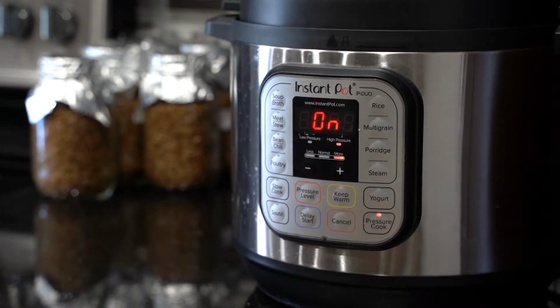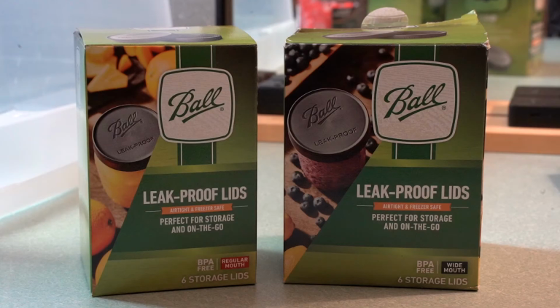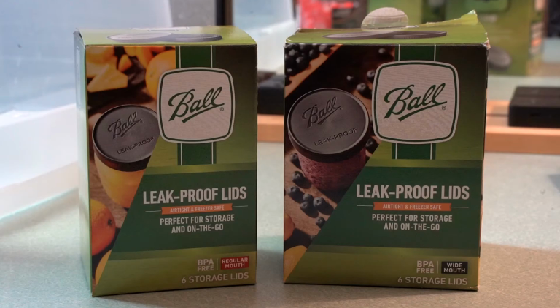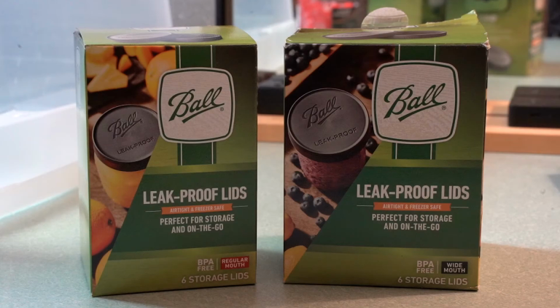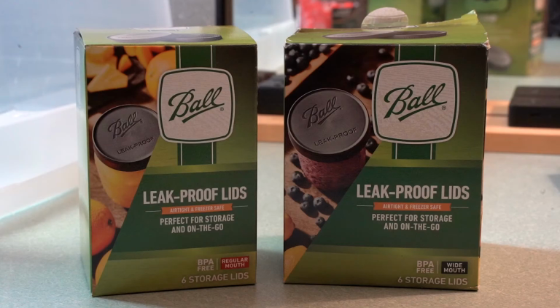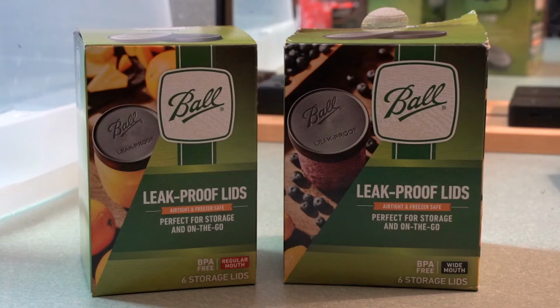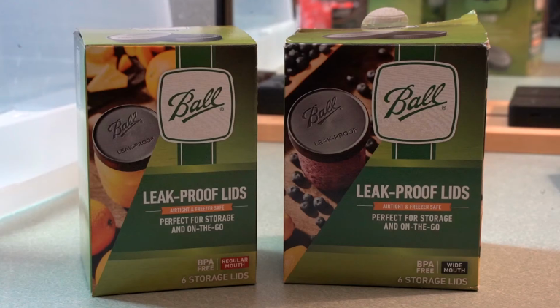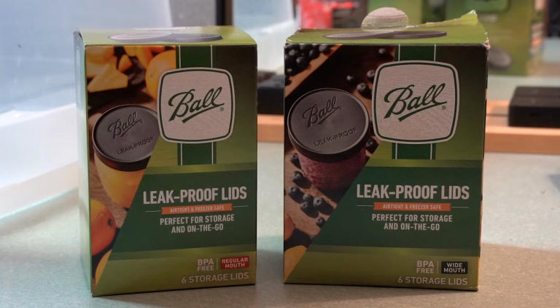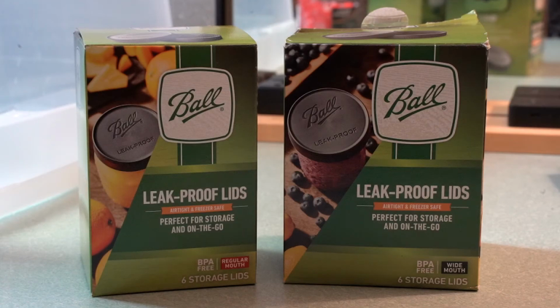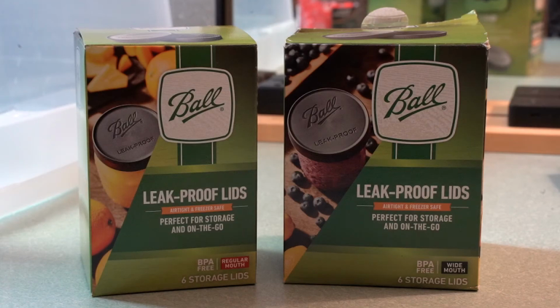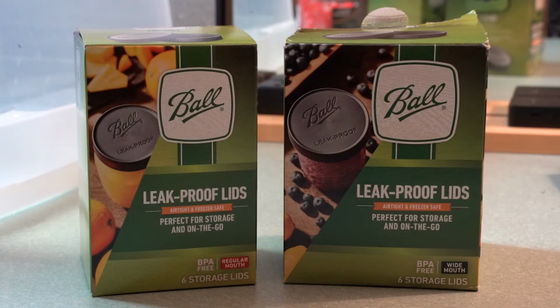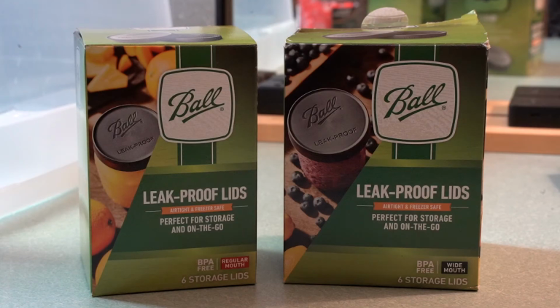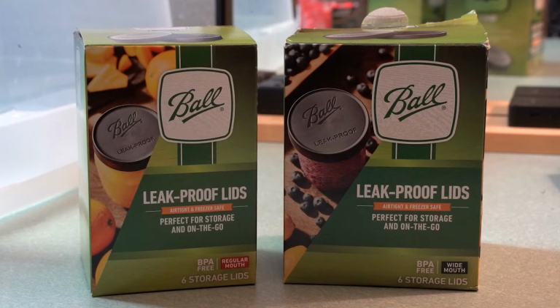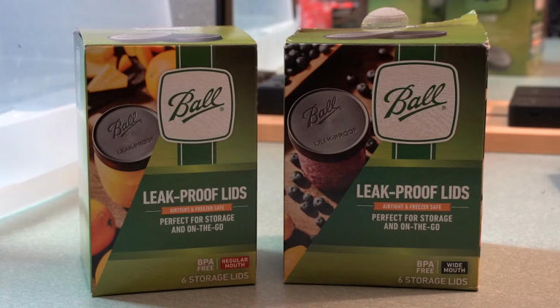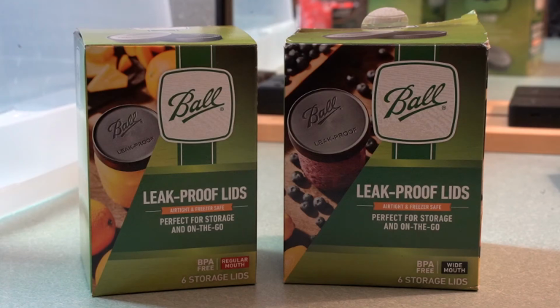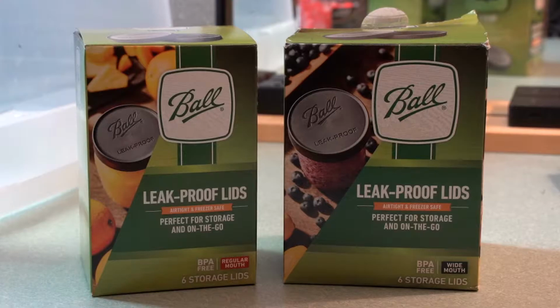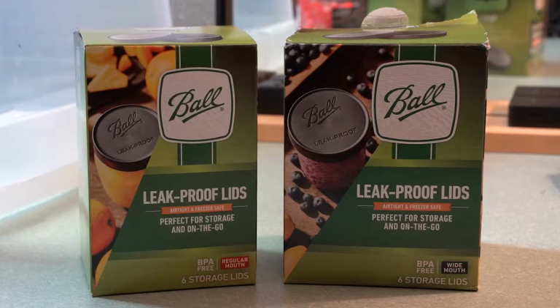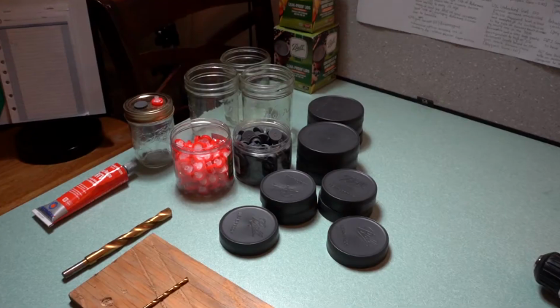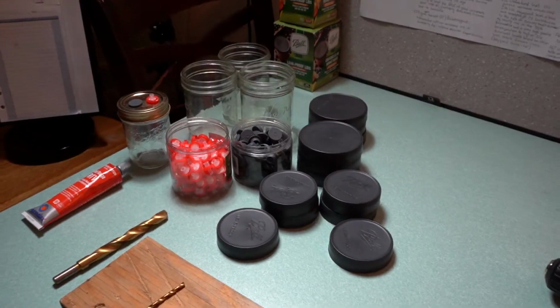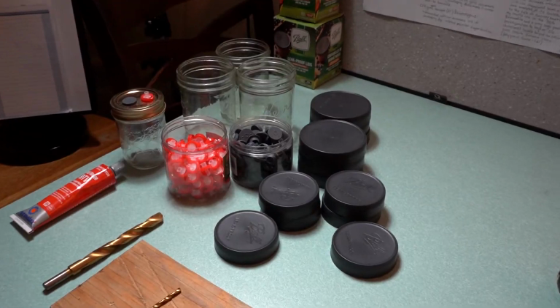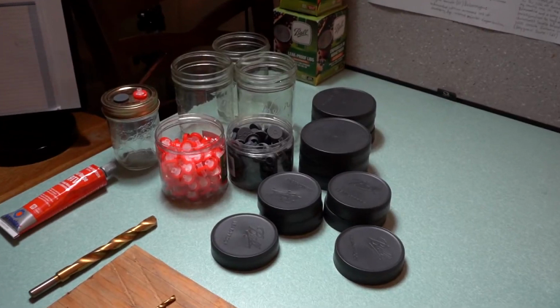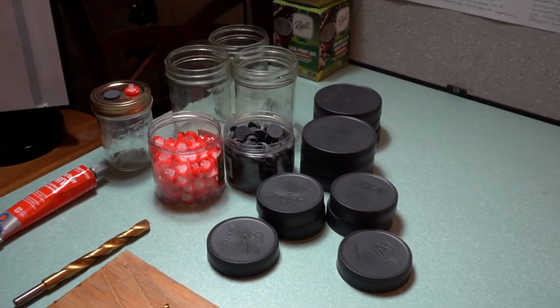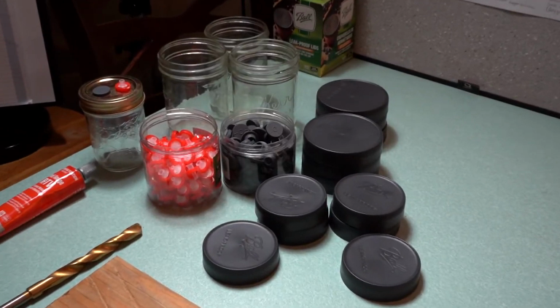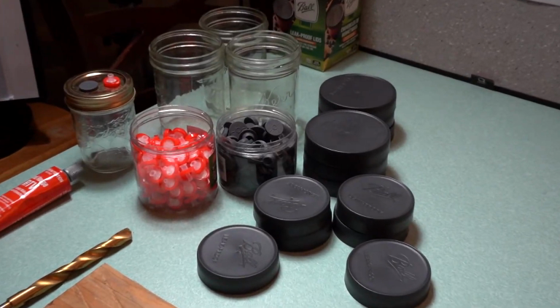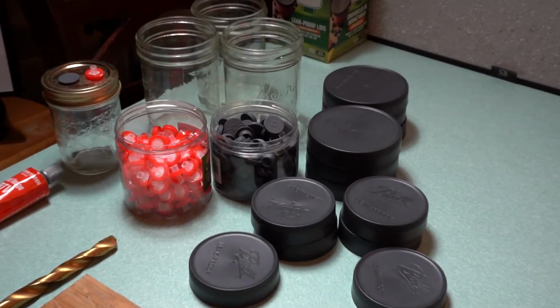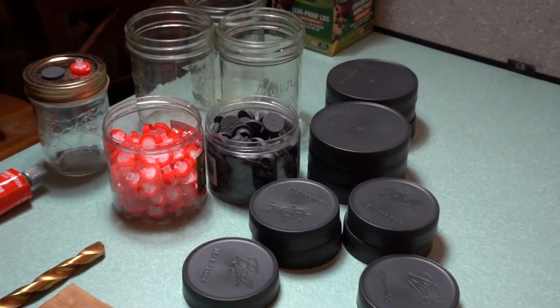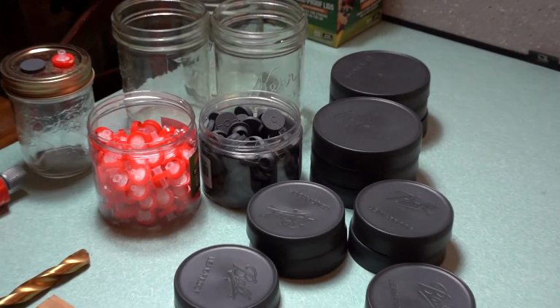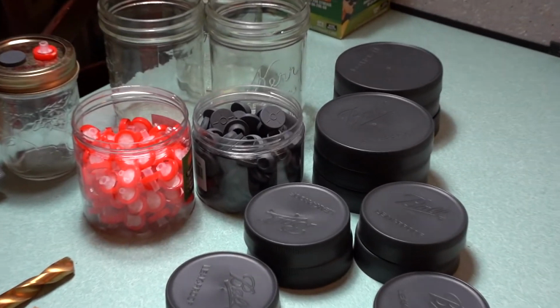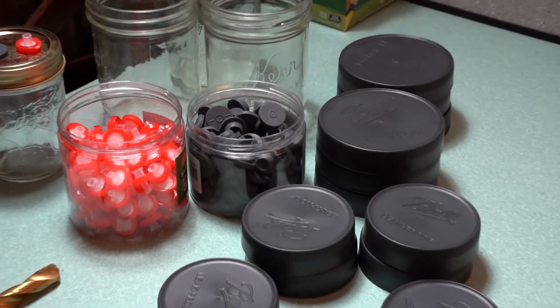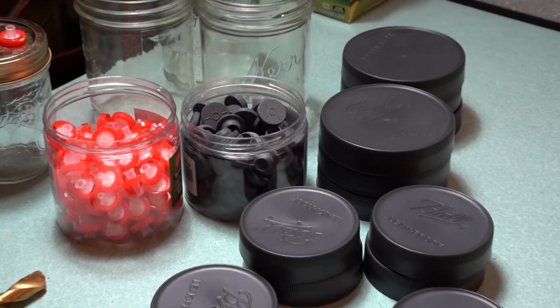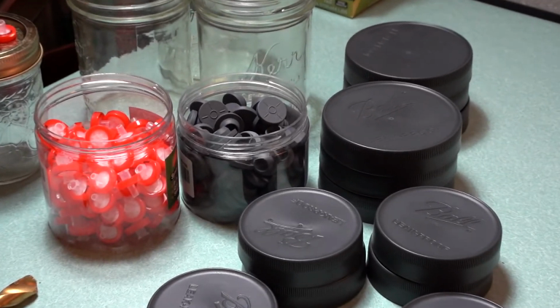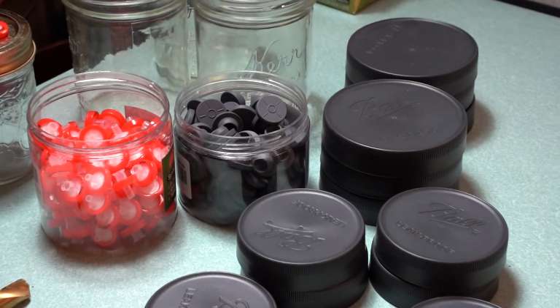I am using the Ball brand jar lids because they are reusable, heavy duty, and leak proof.